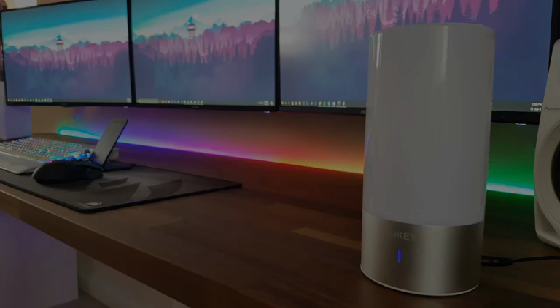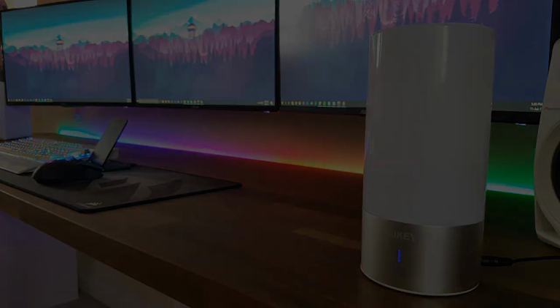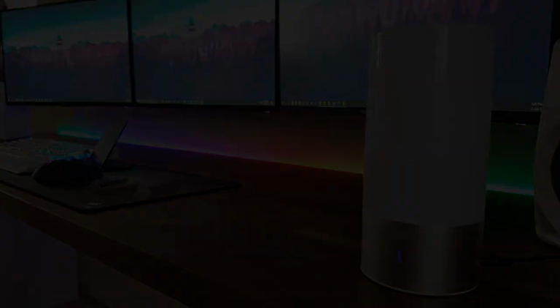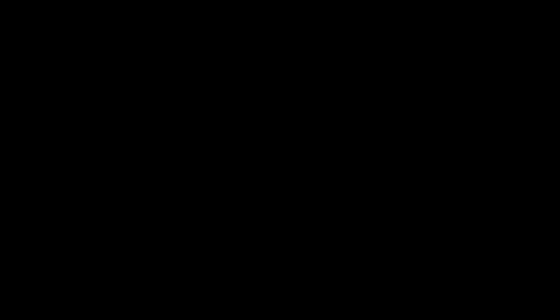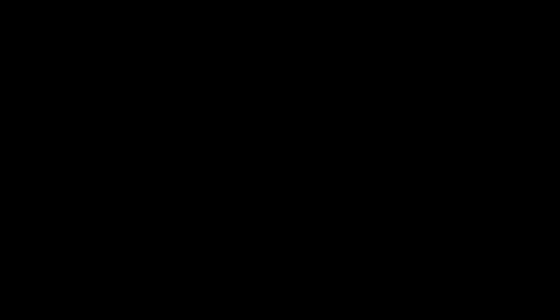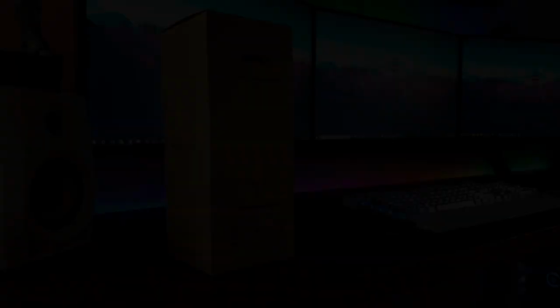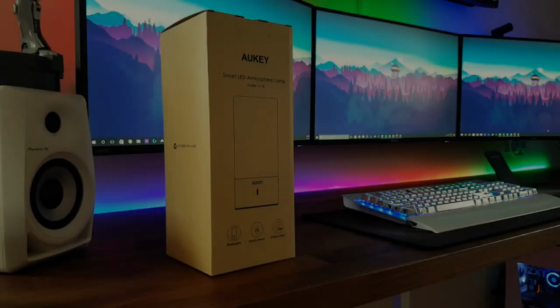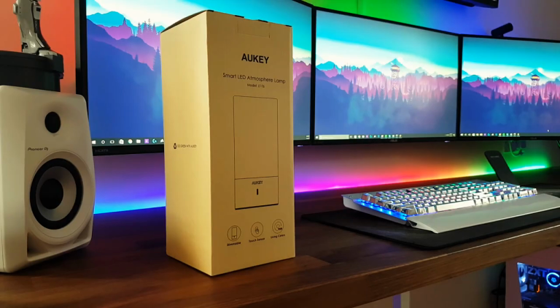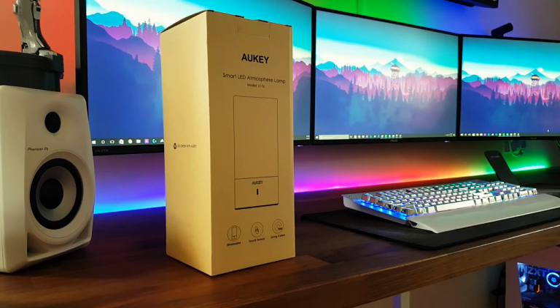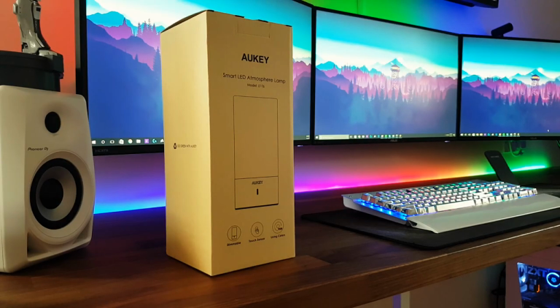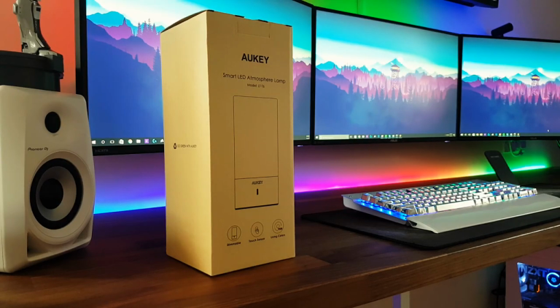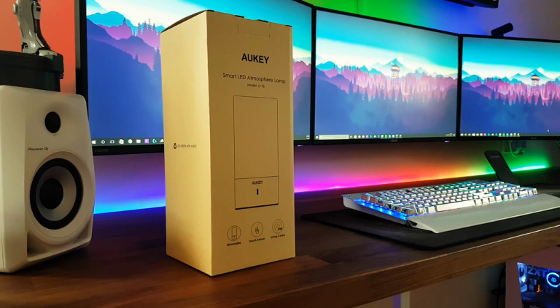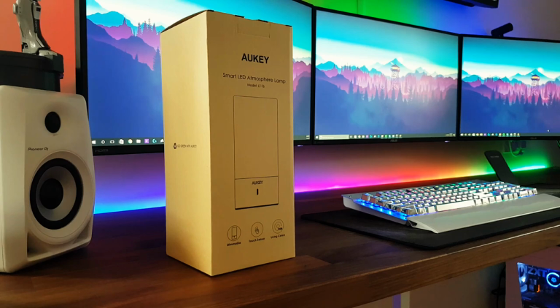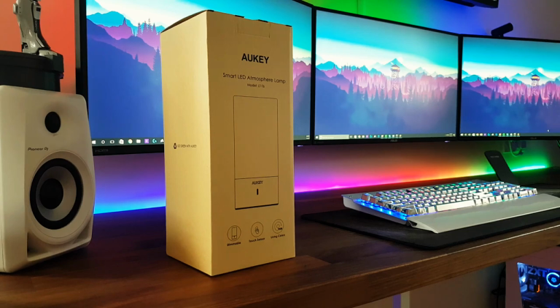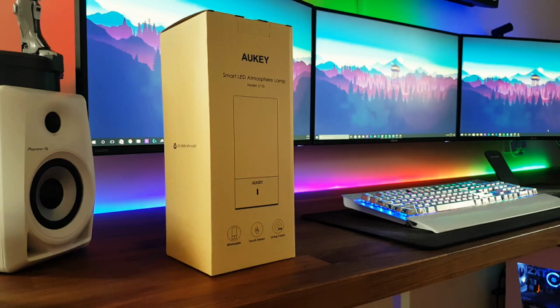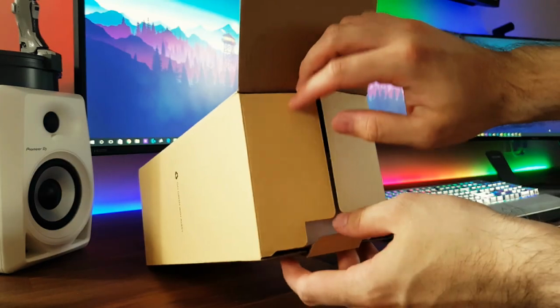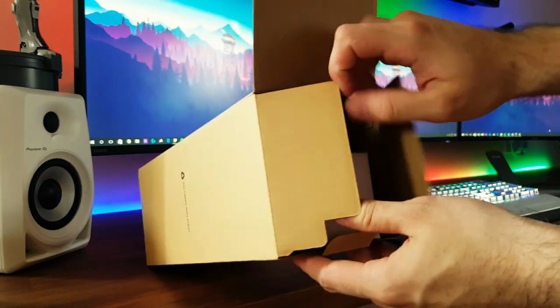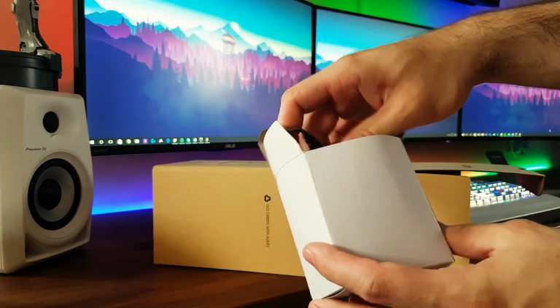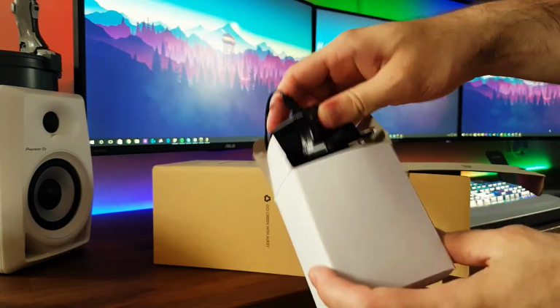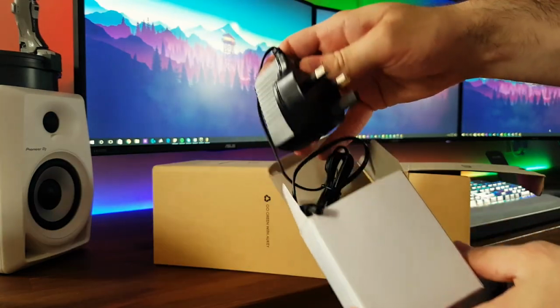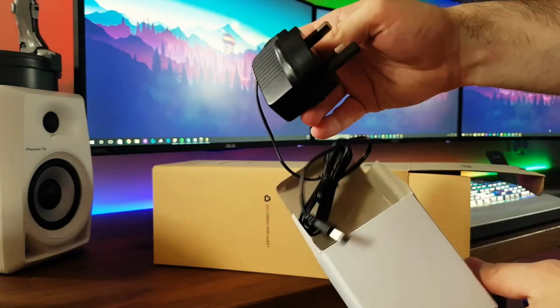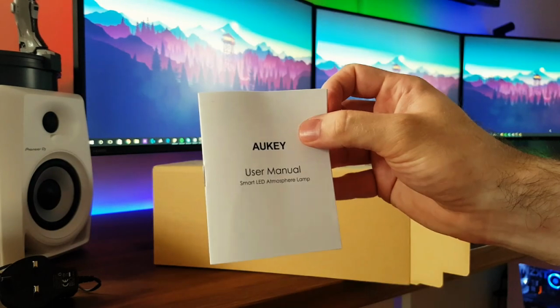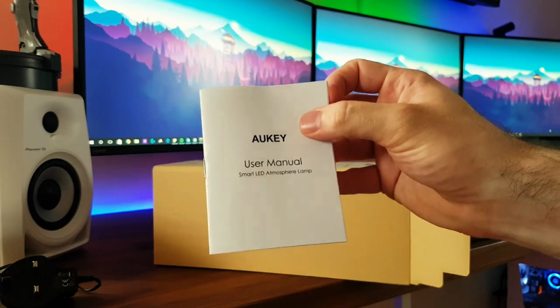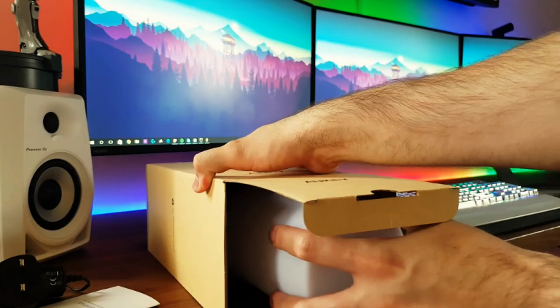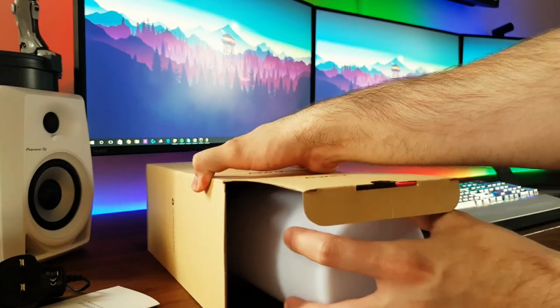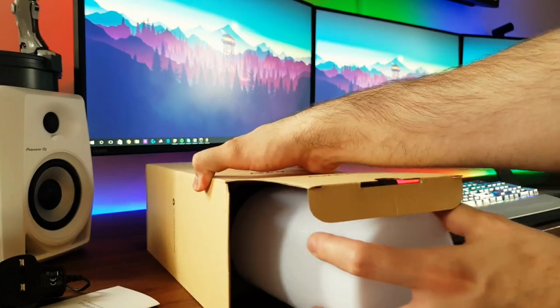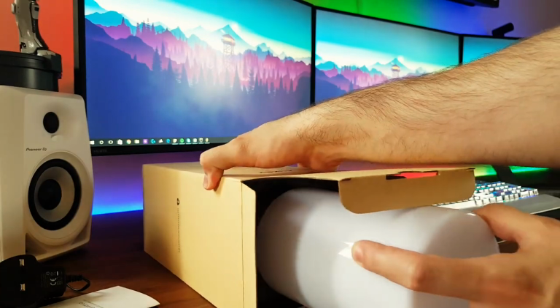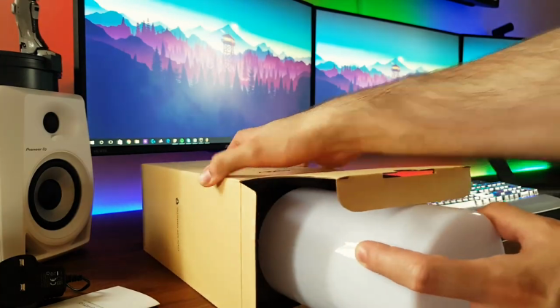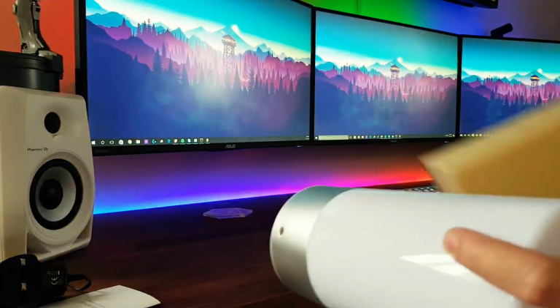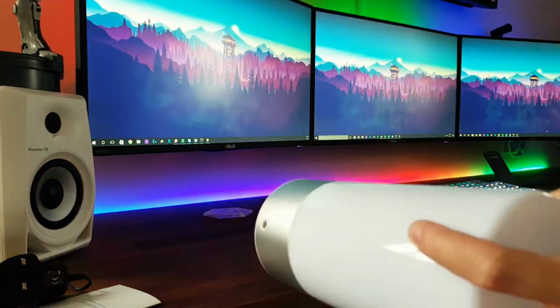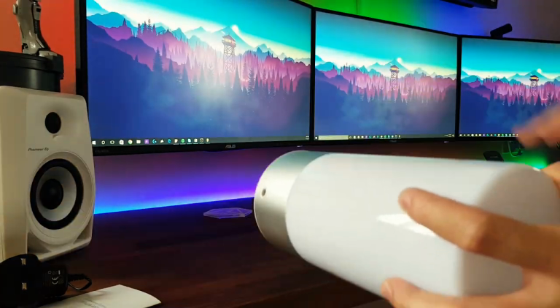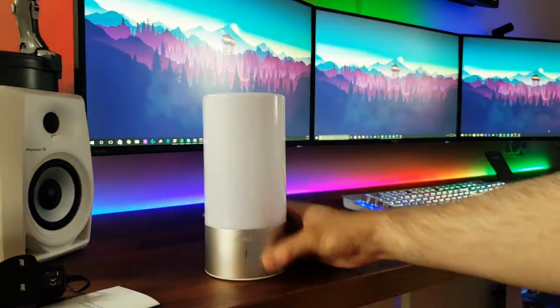So let's start the review. We get a simple cardboard box and inside we find the power cable, a manual and the lamp itself. Nothing too exciting here.